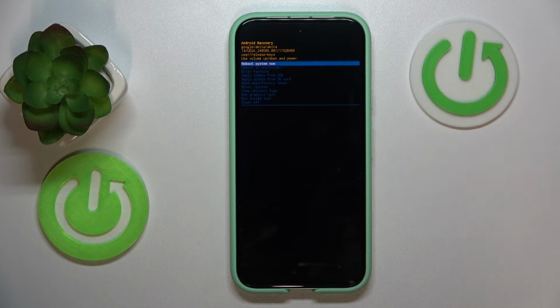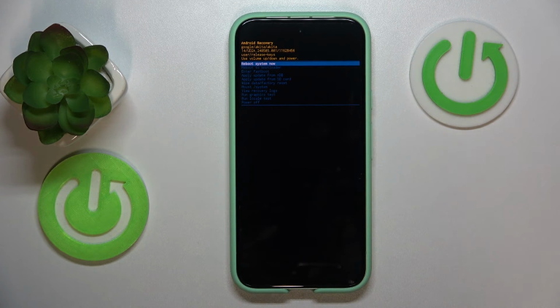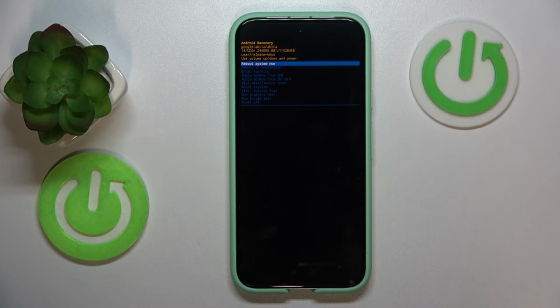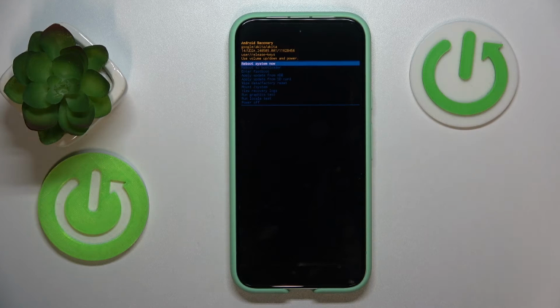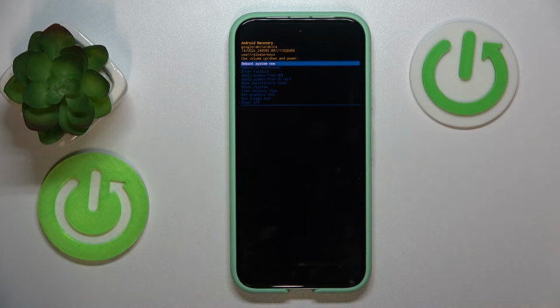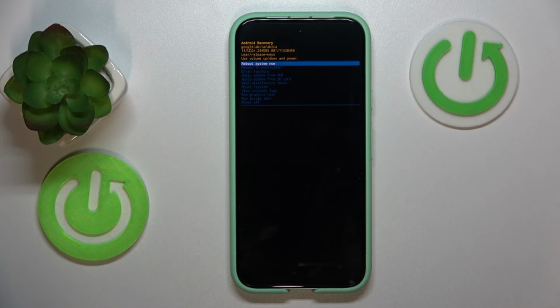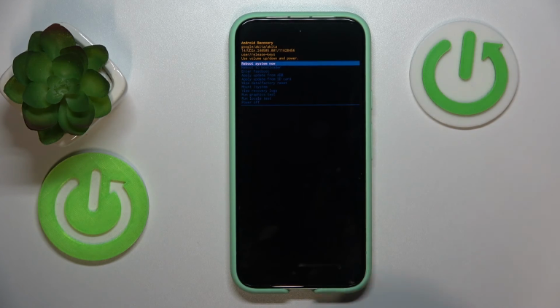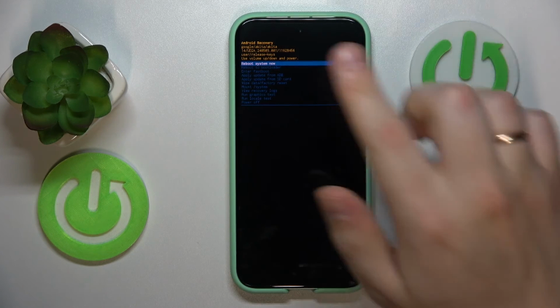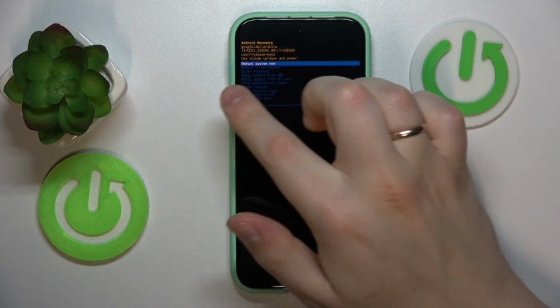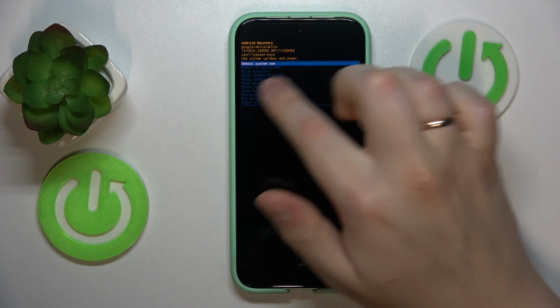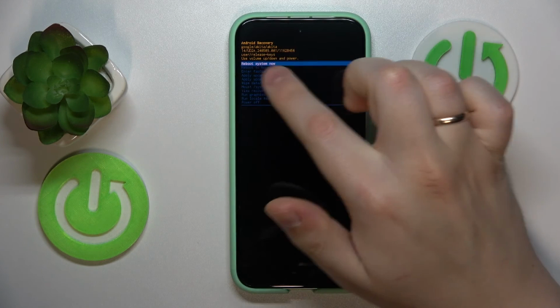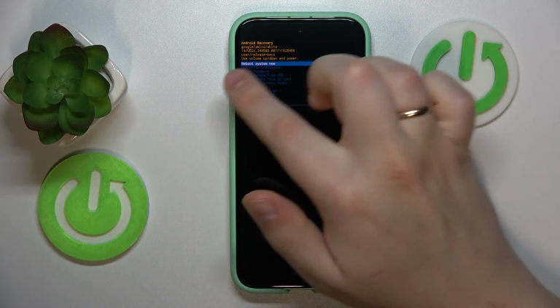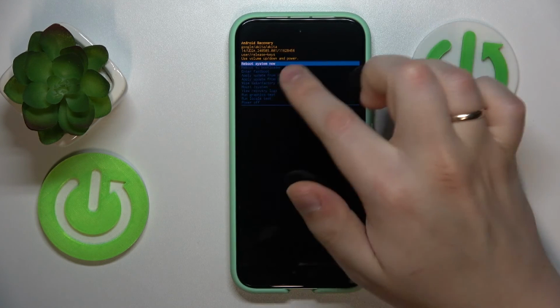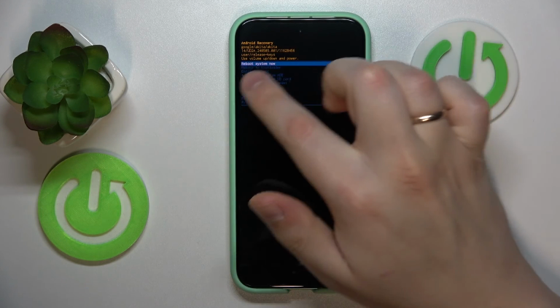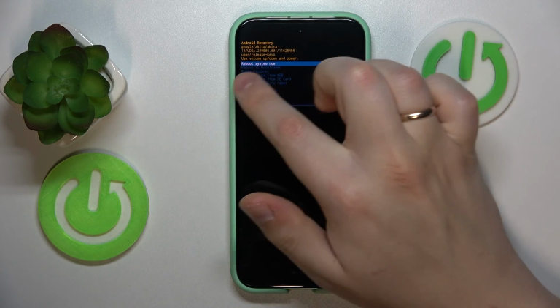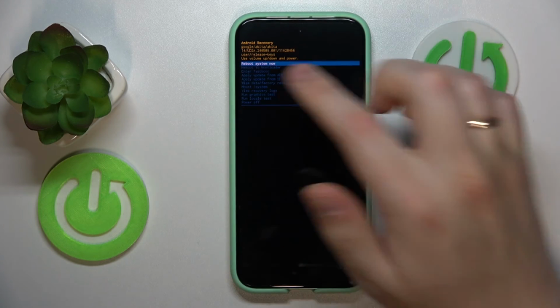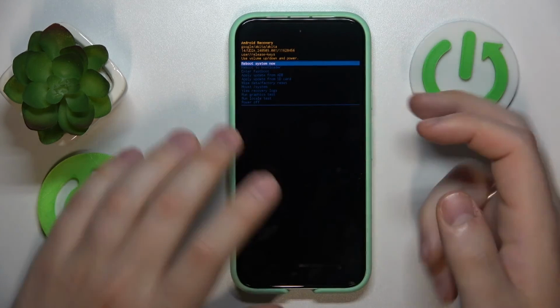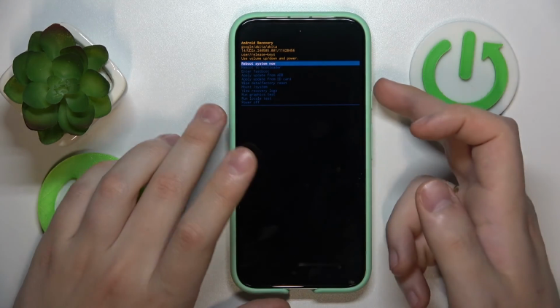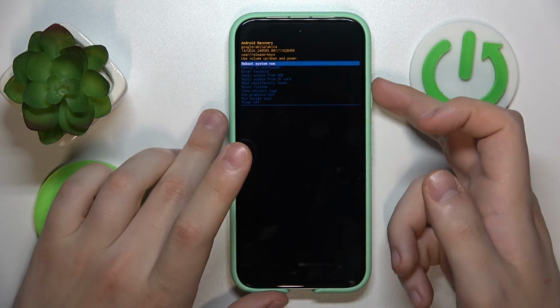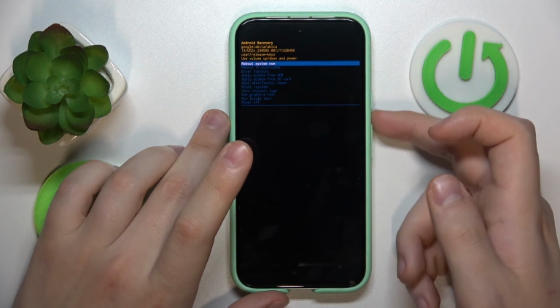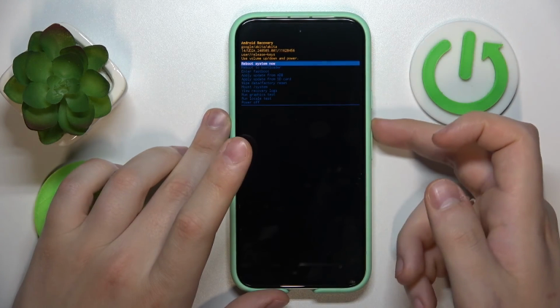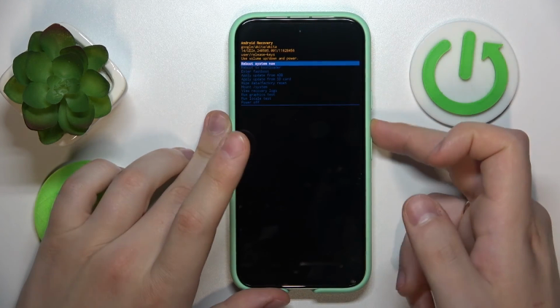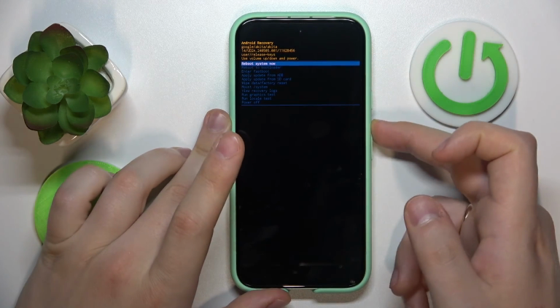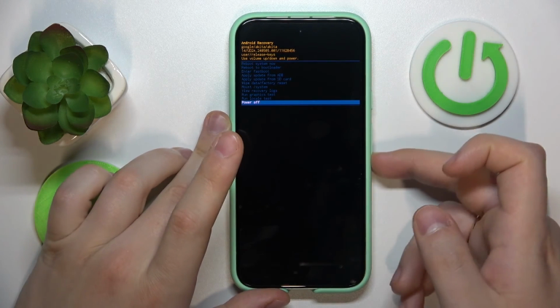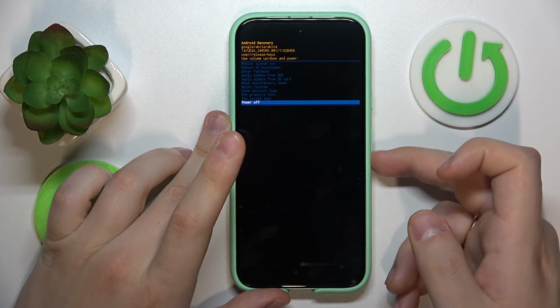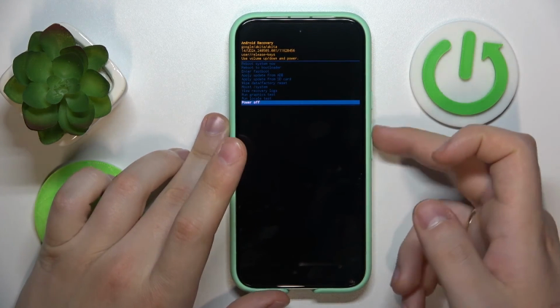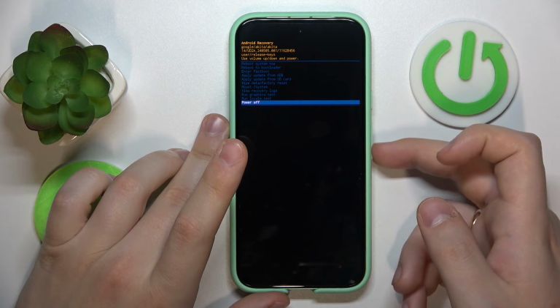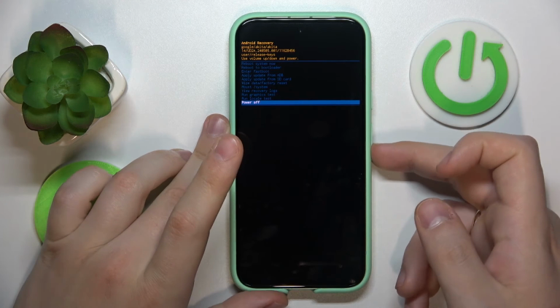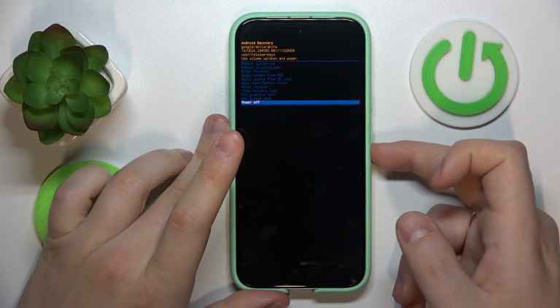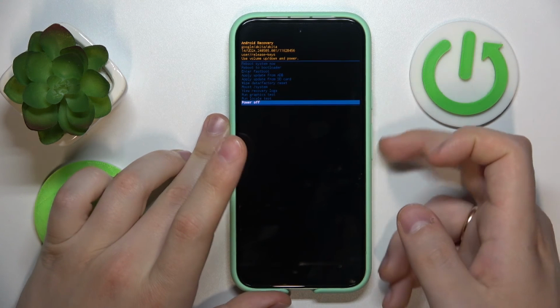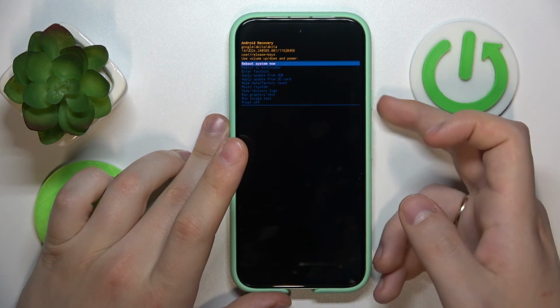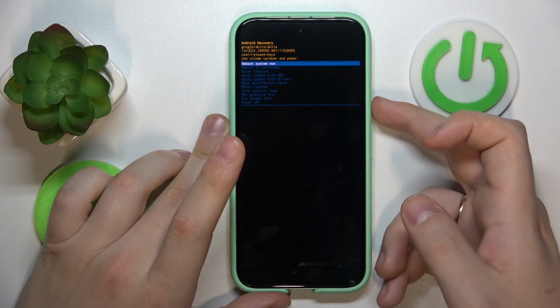From here you can exit by selecting and confirming the "reboot system now" option or the power off option — that's up to you.